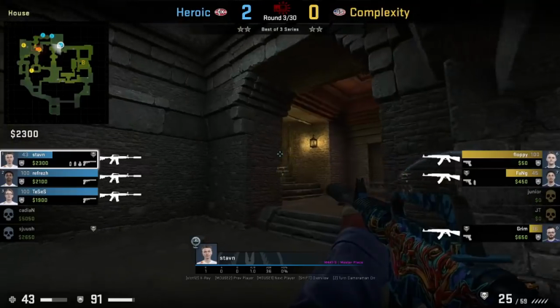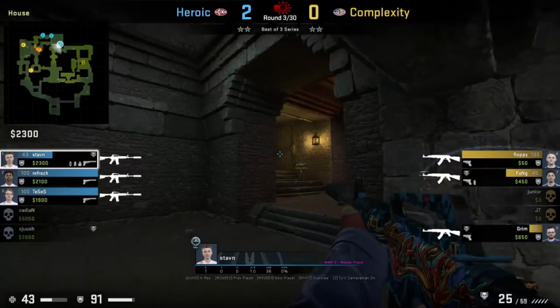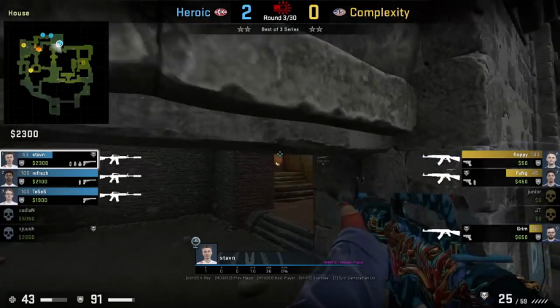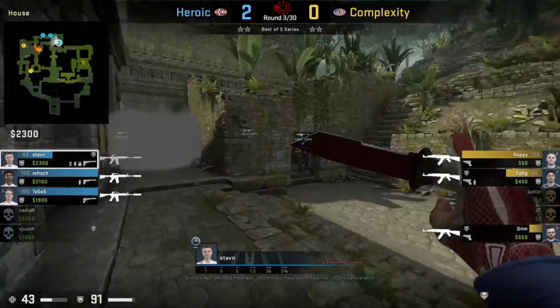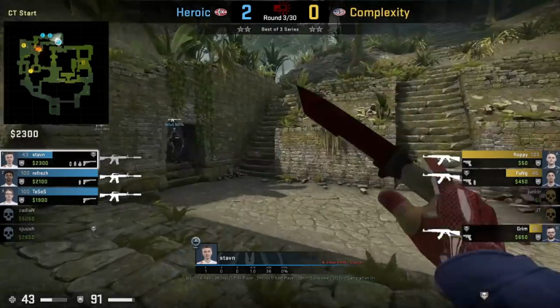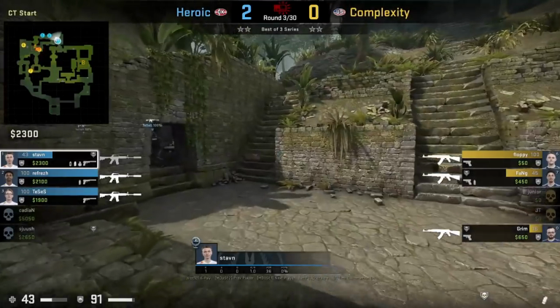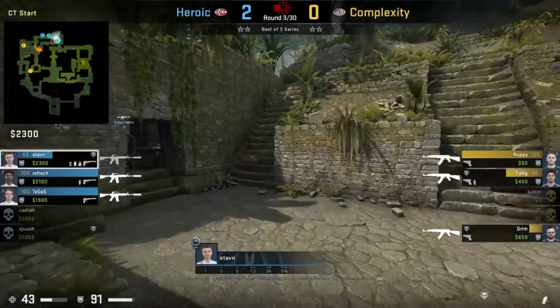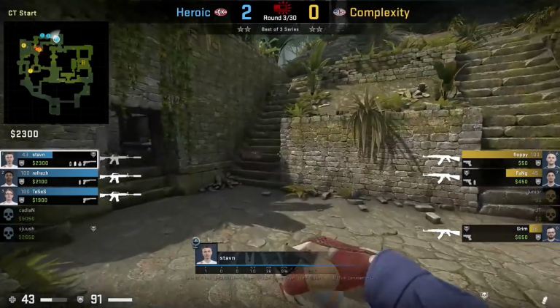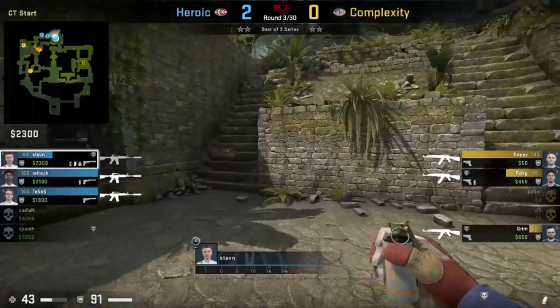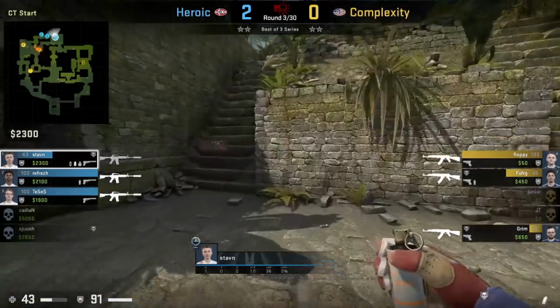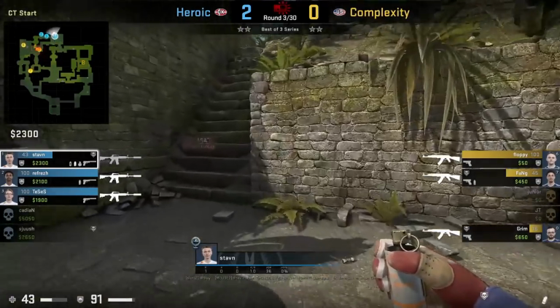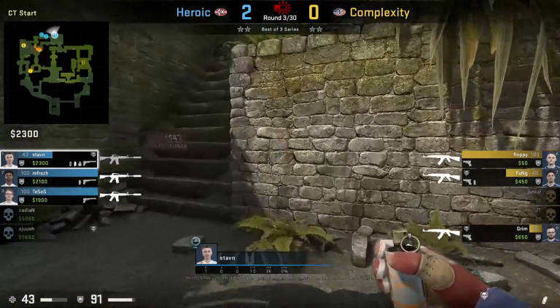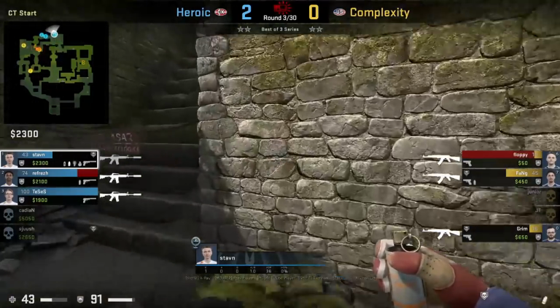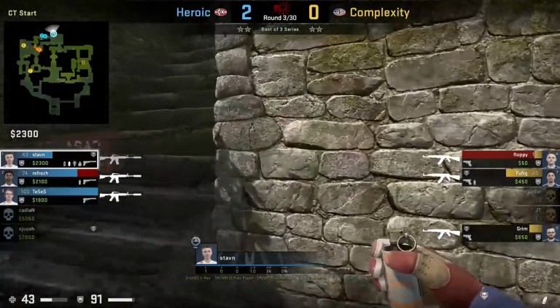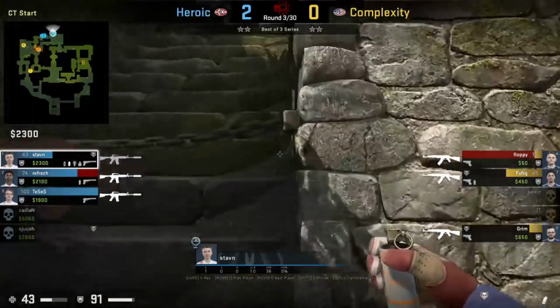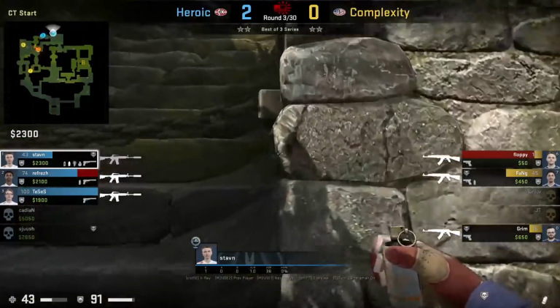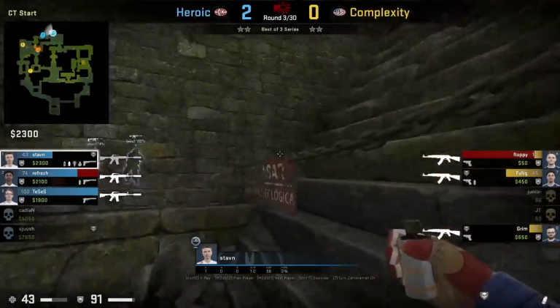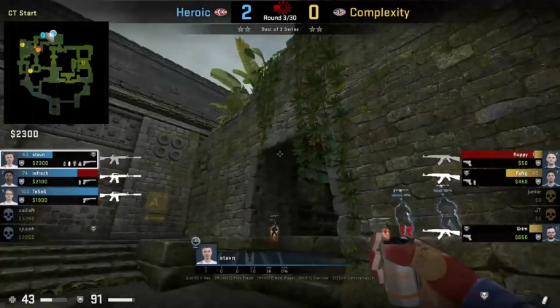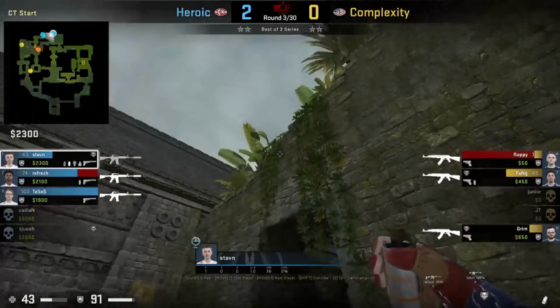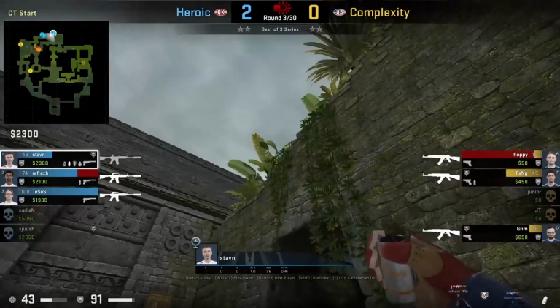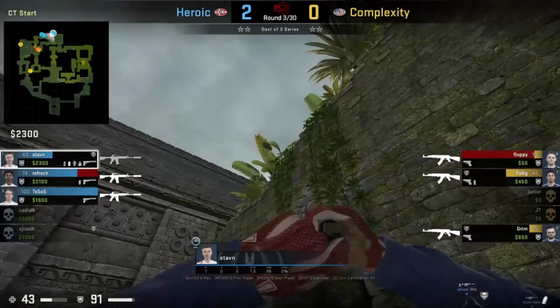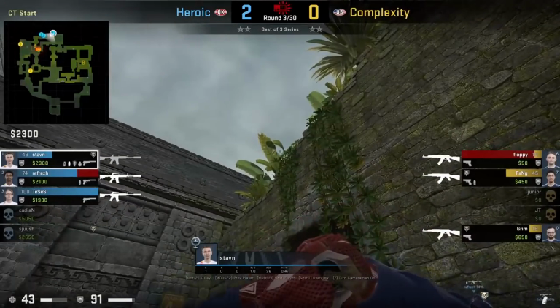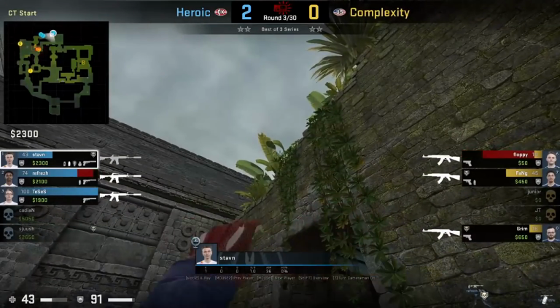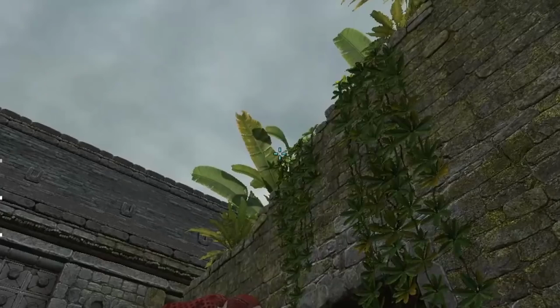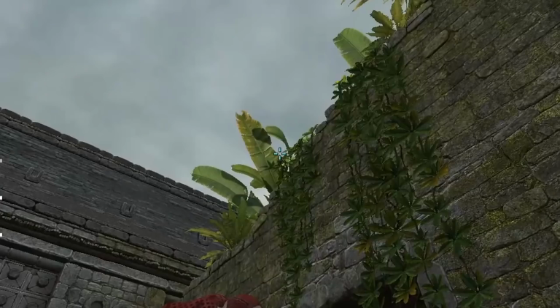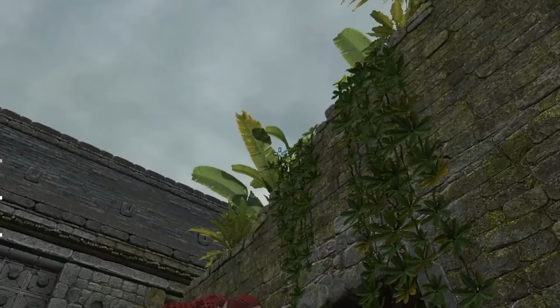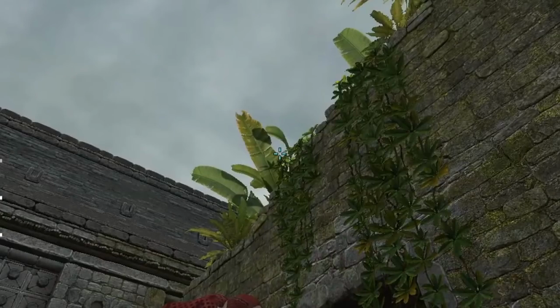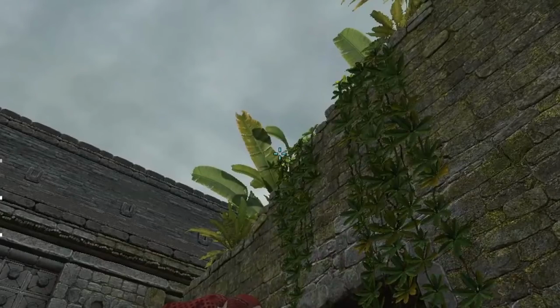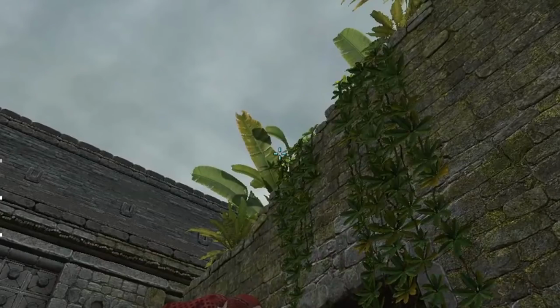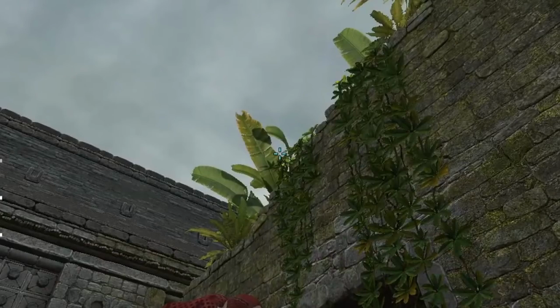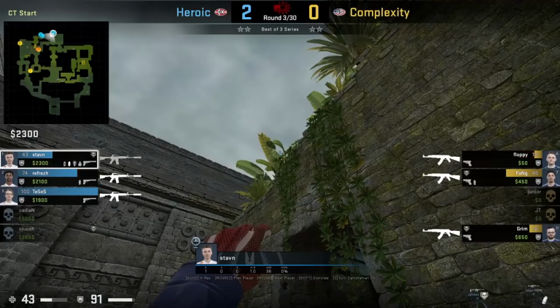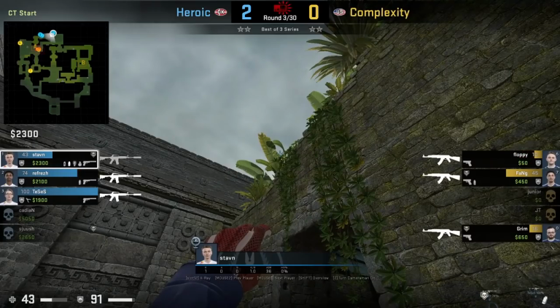Stound throws a donut smoke to retake A site from CT spawn from the other set of stair wall, aims here, then jump throws.